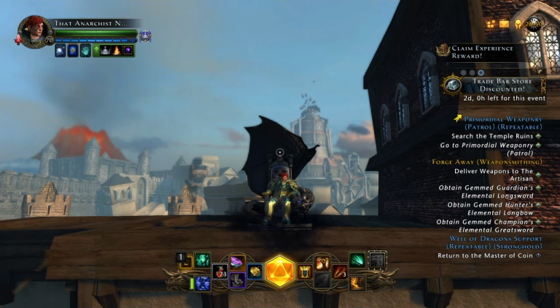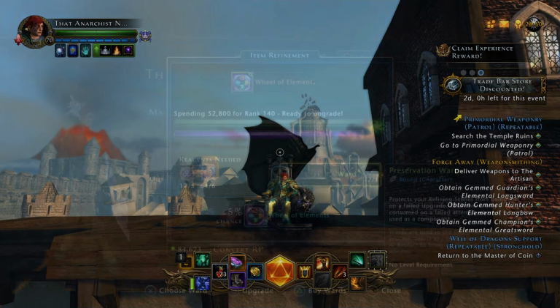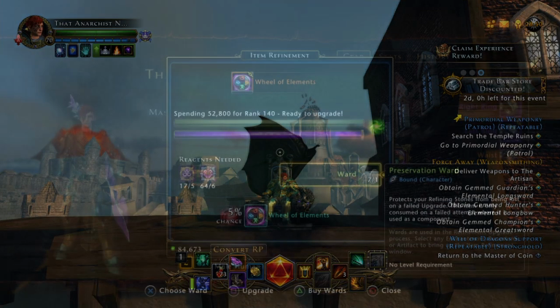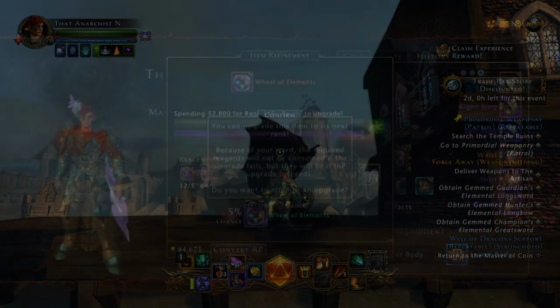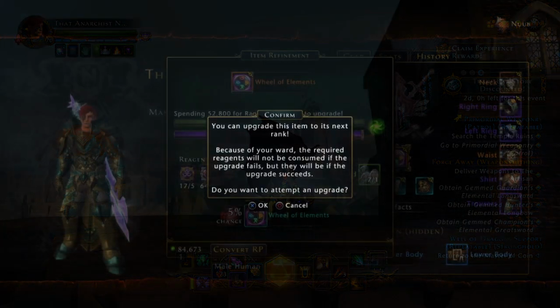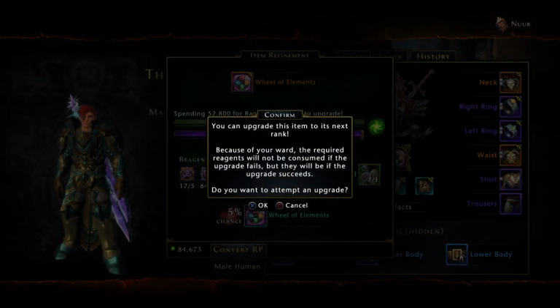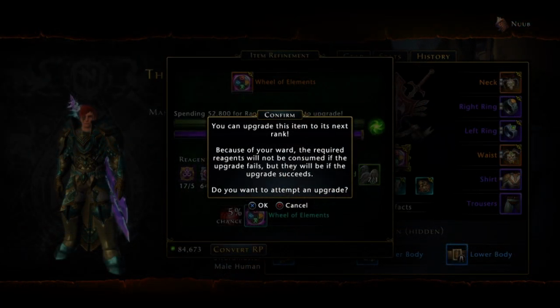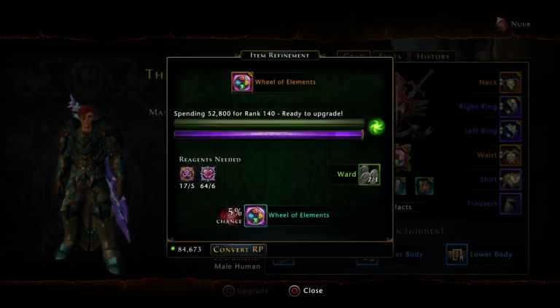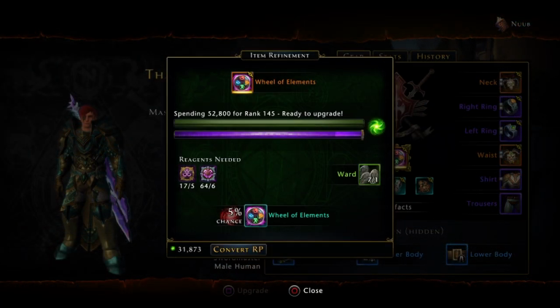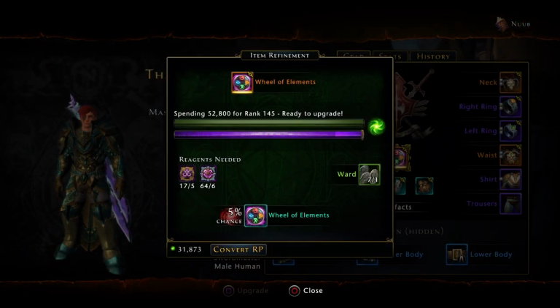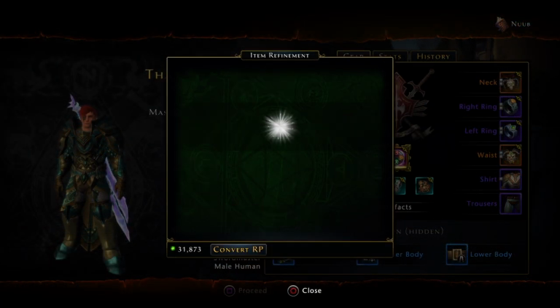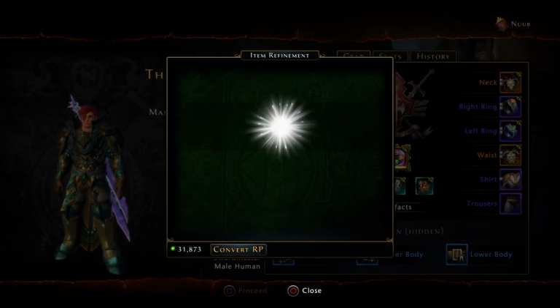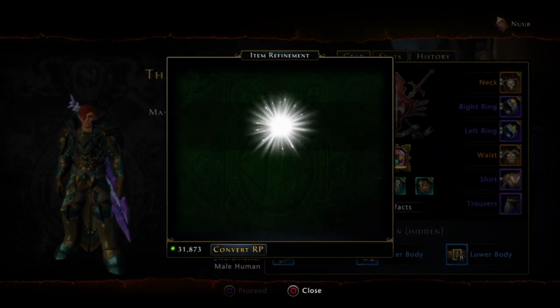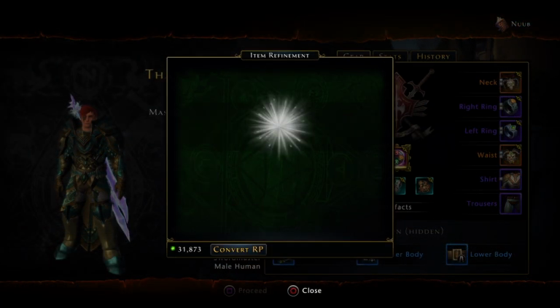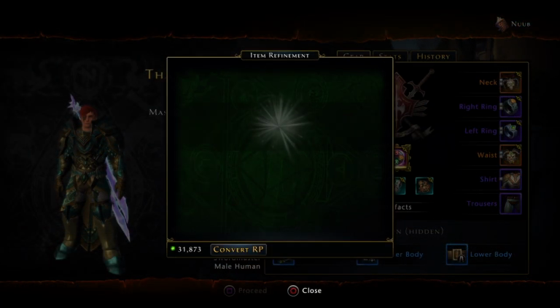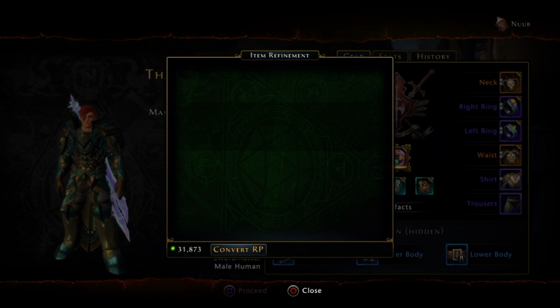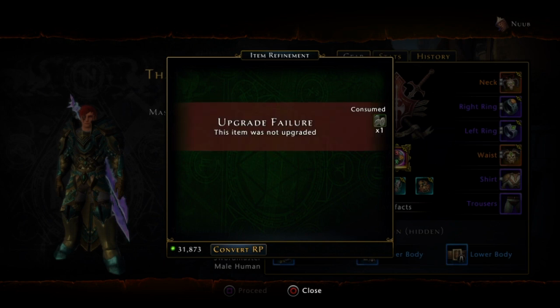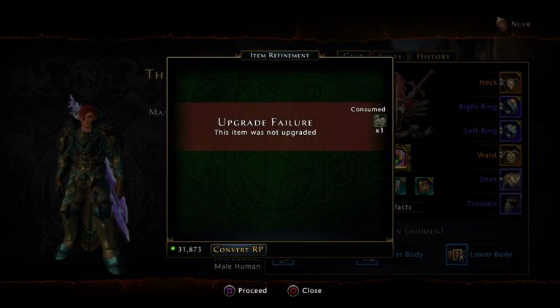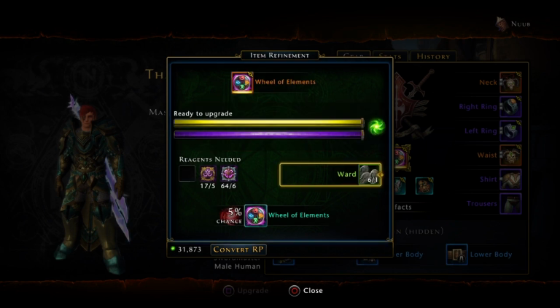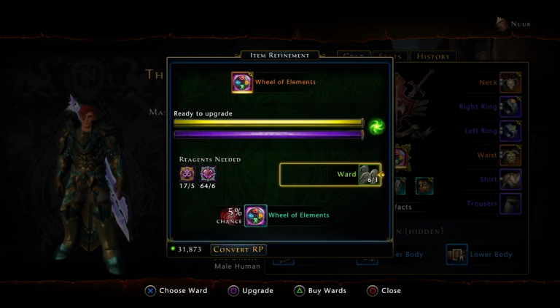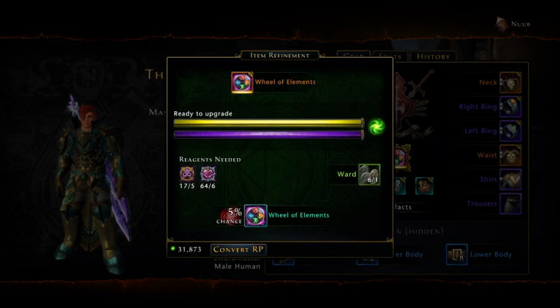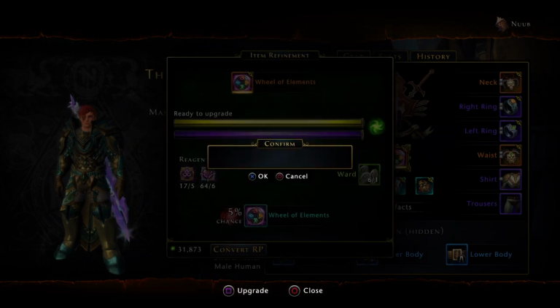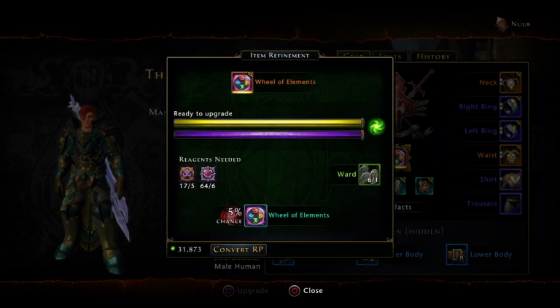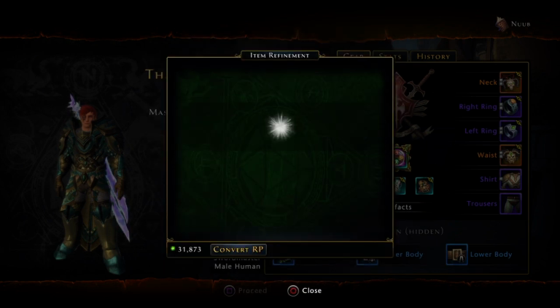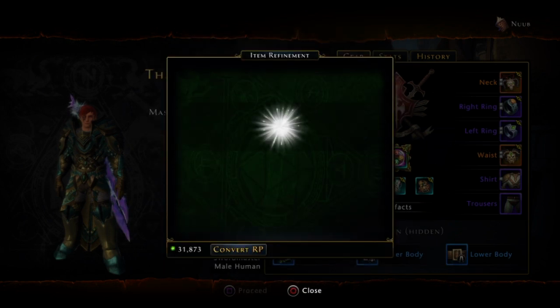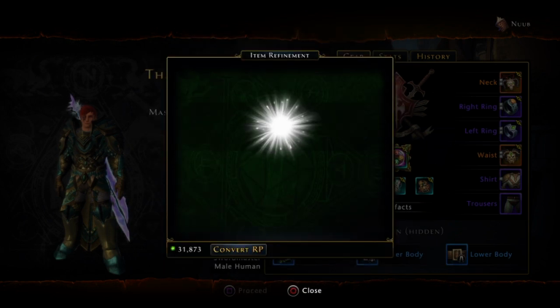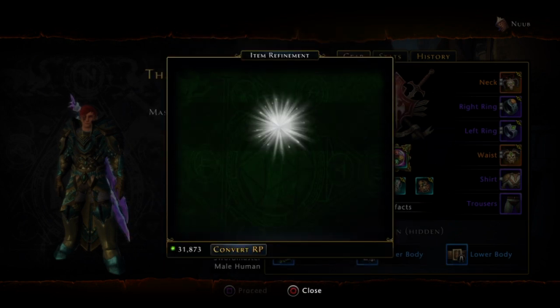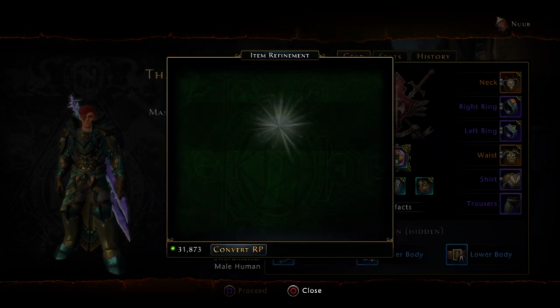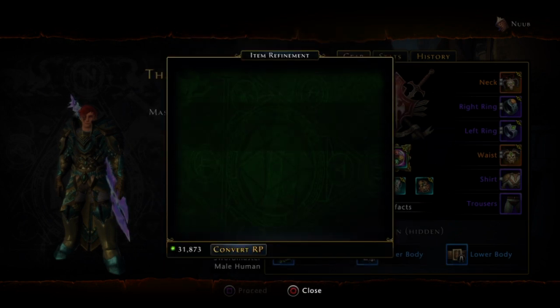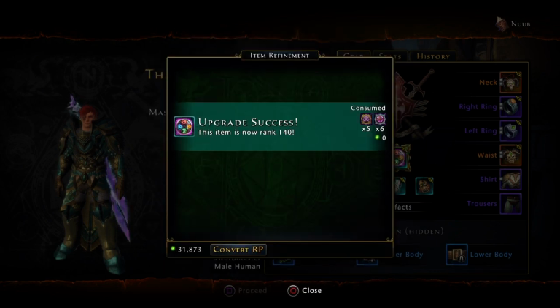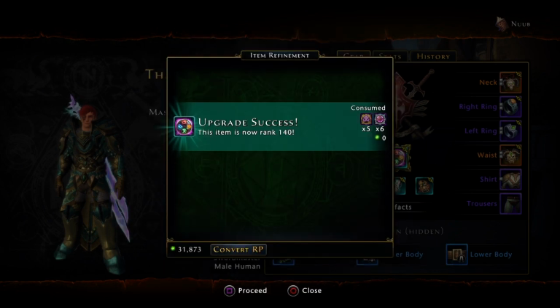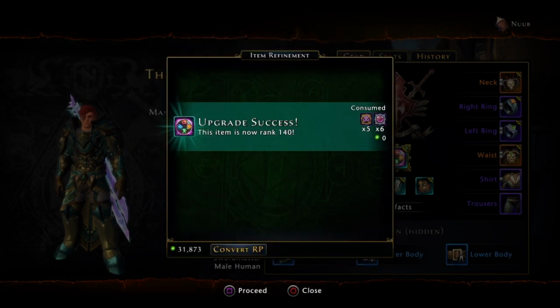So first up, what is refinement? Well, refinement is the process of upgrading certain pieces of equipment to make it provide more stats, provide more gear score, and improve its overall efficiency.